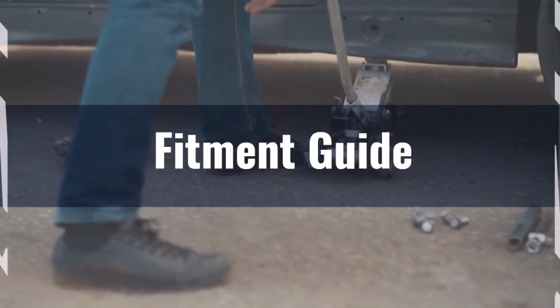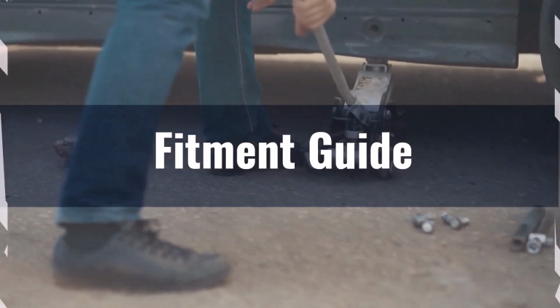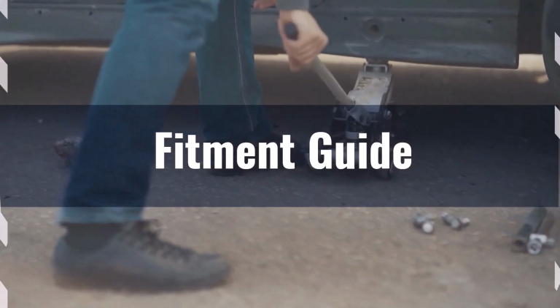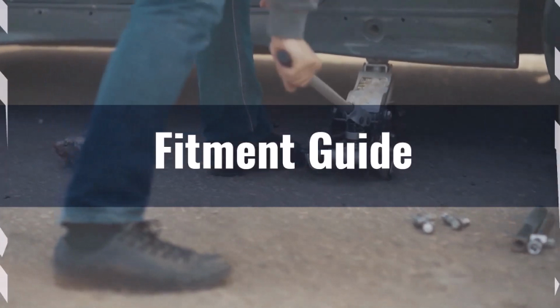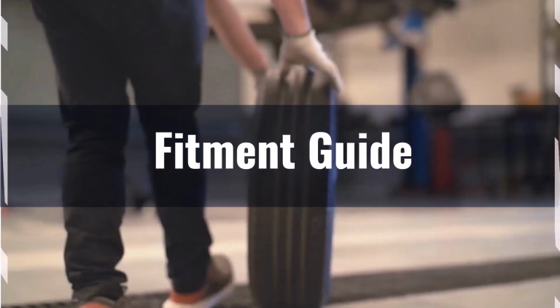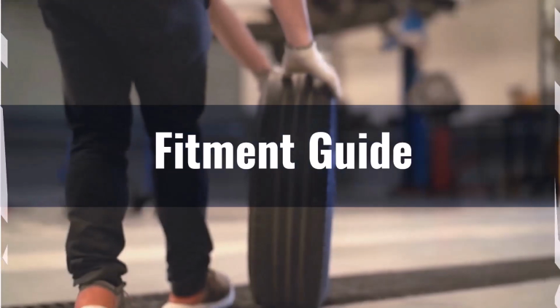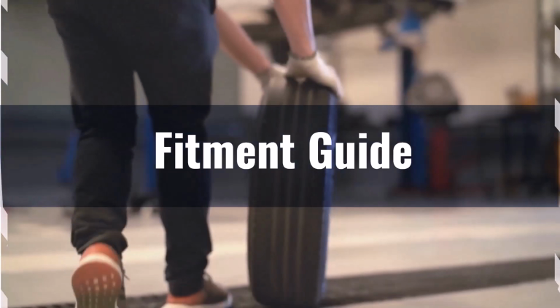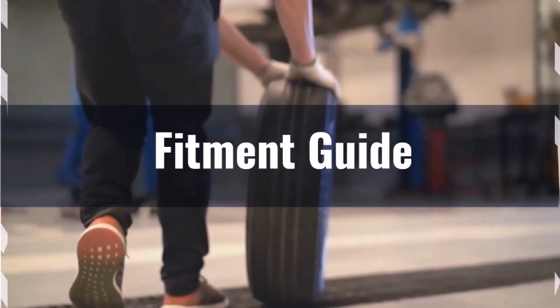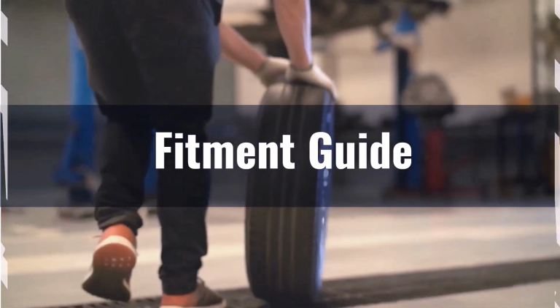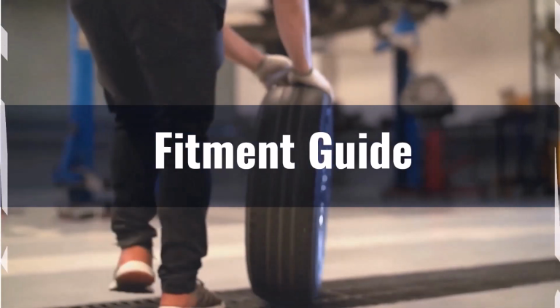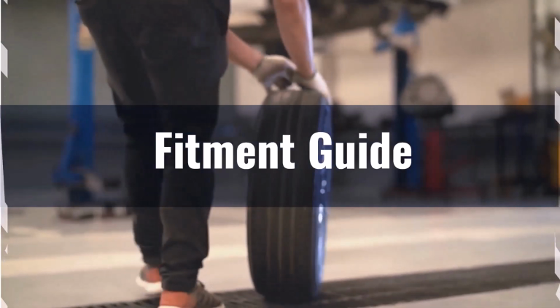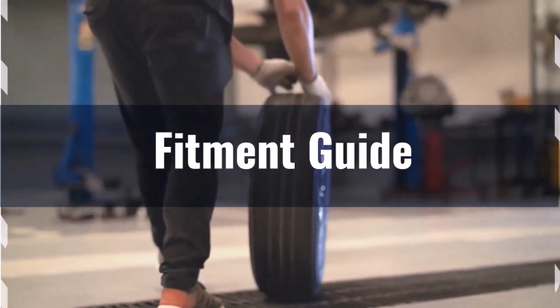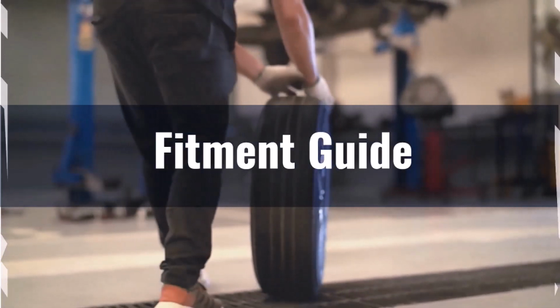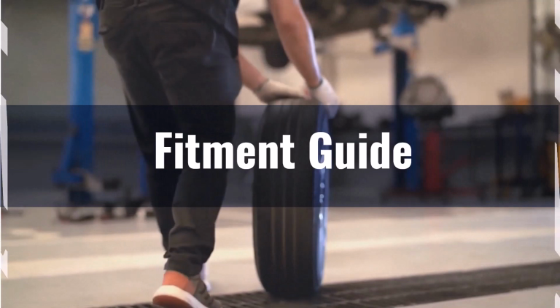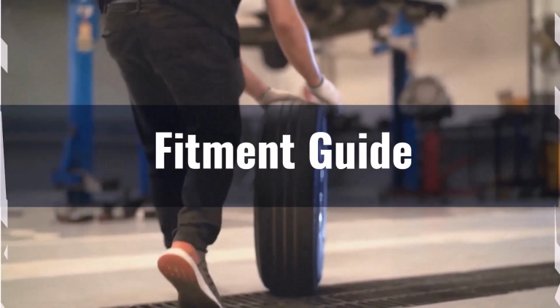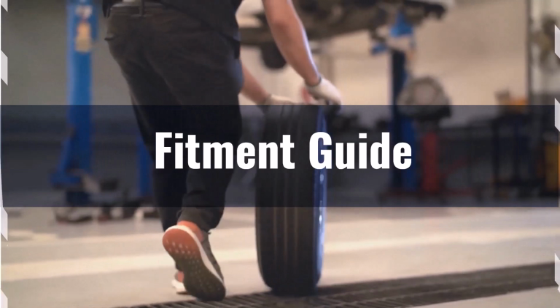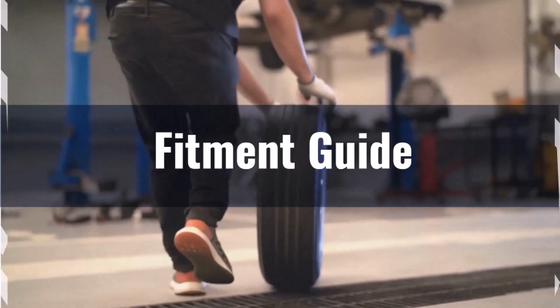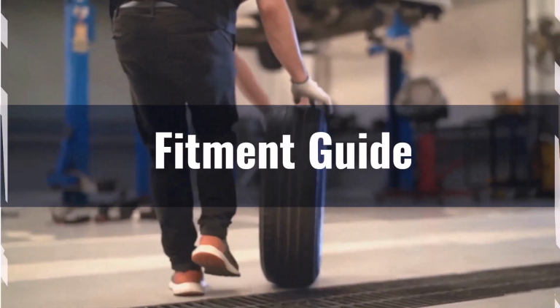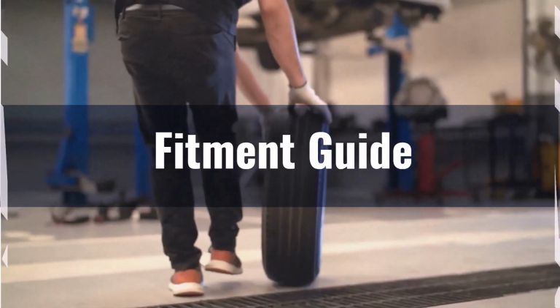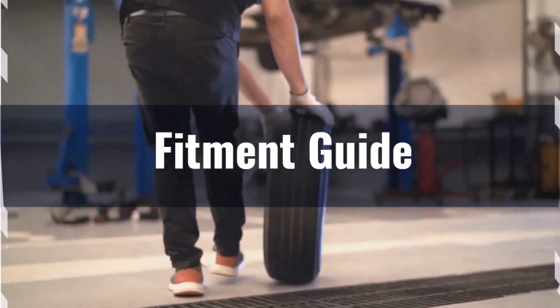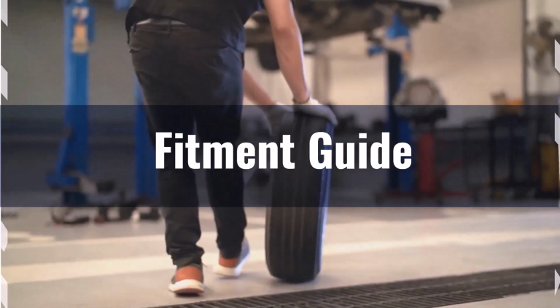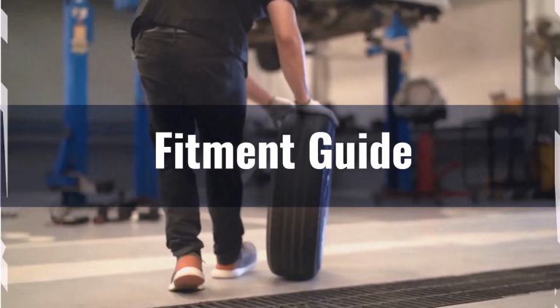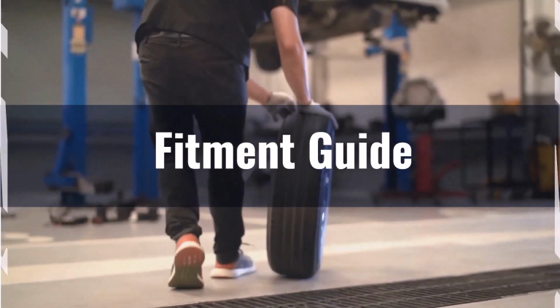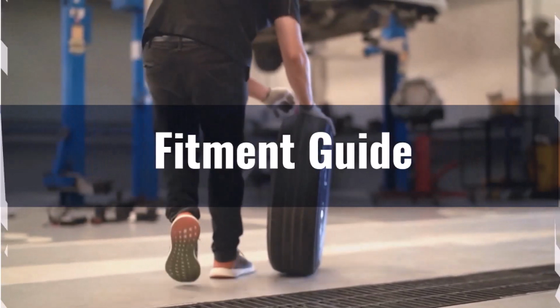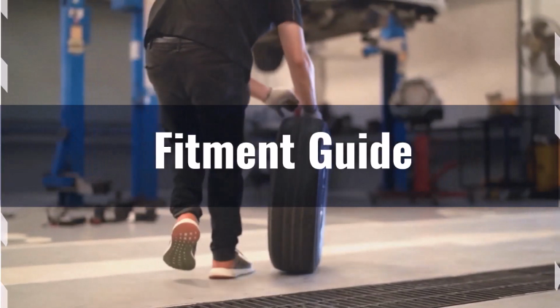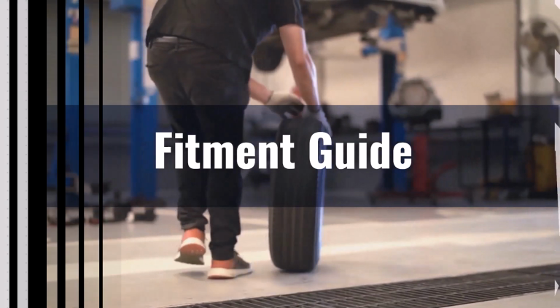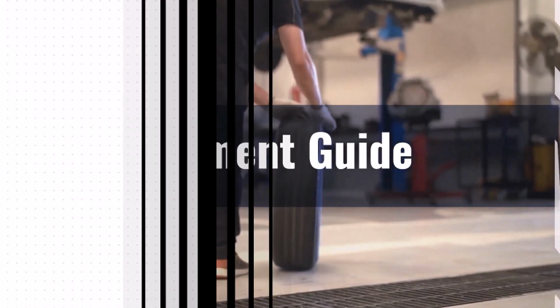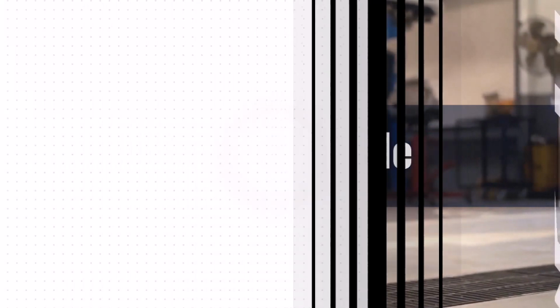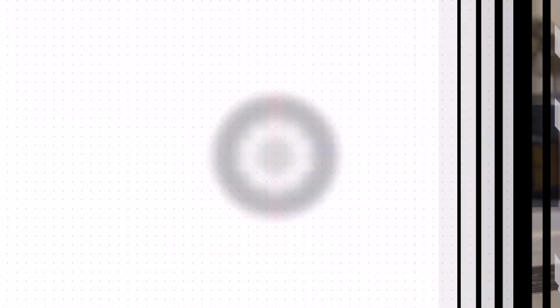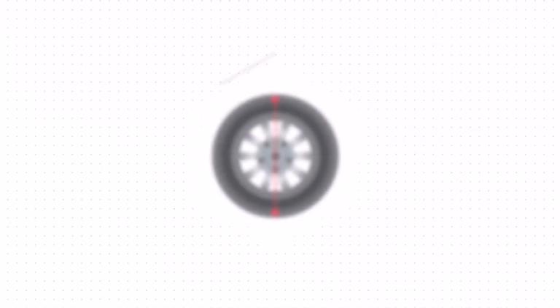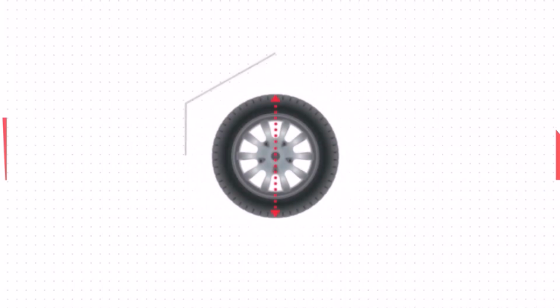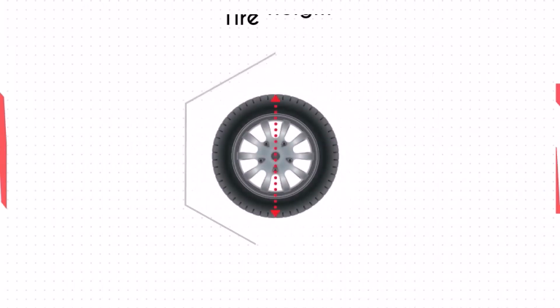If you still want to switch, adaptations like leveling or lift kits might be necessary to prevent issues such as rubbing or clearance problems.